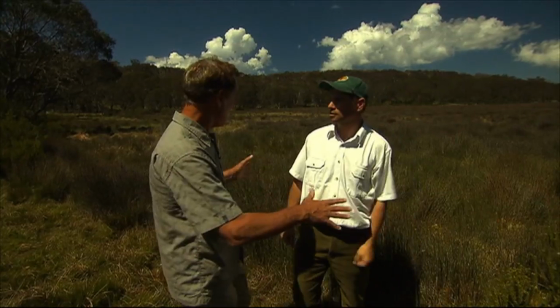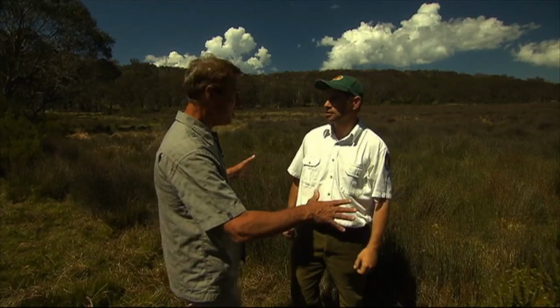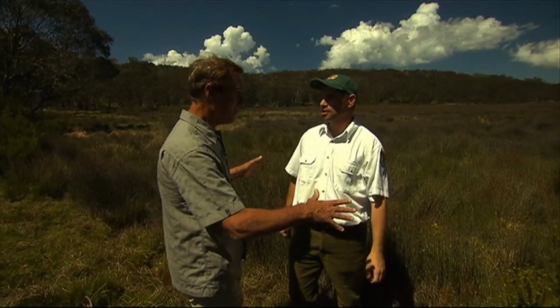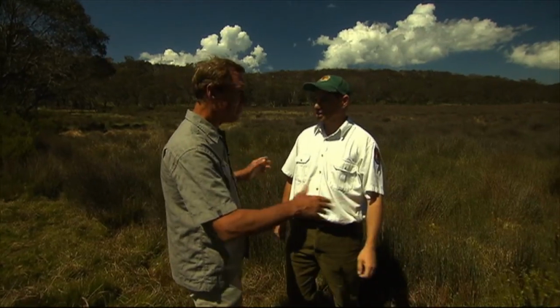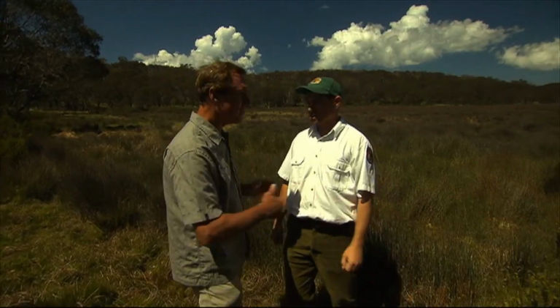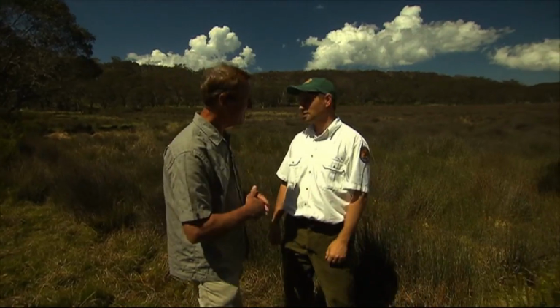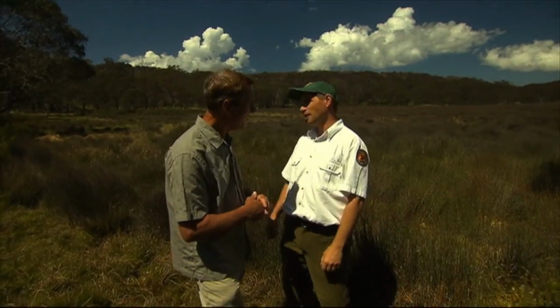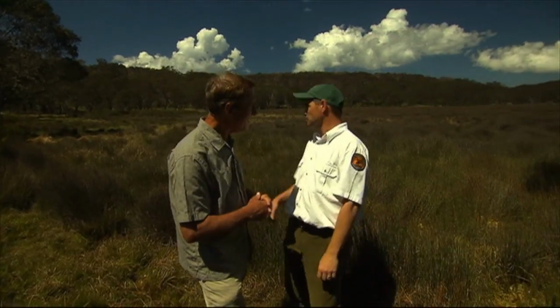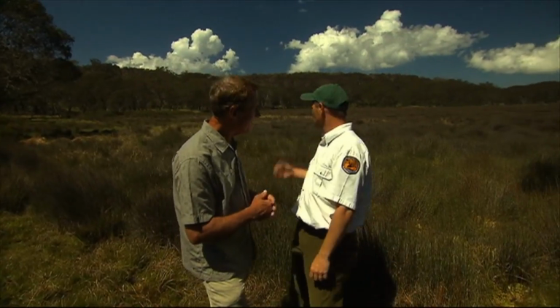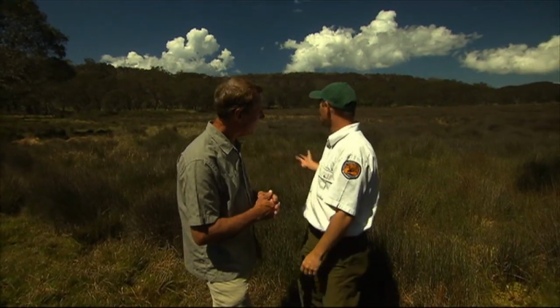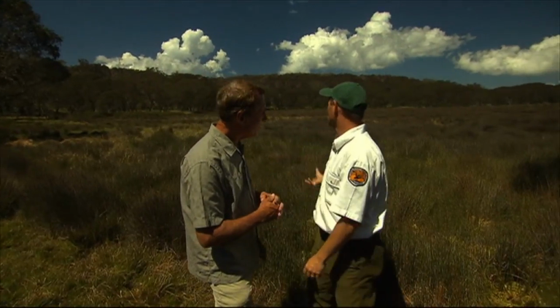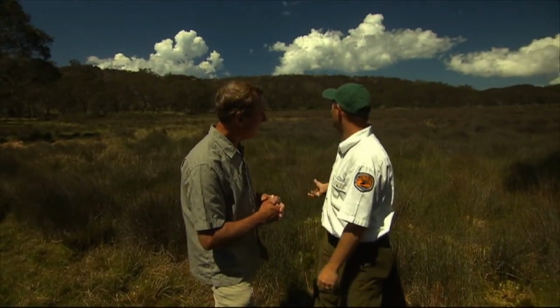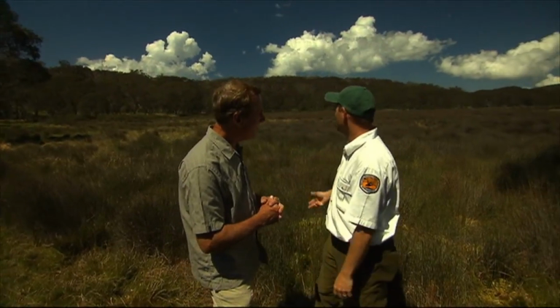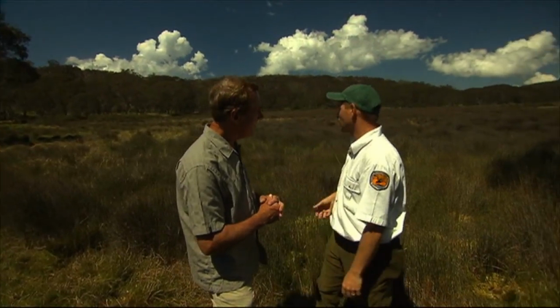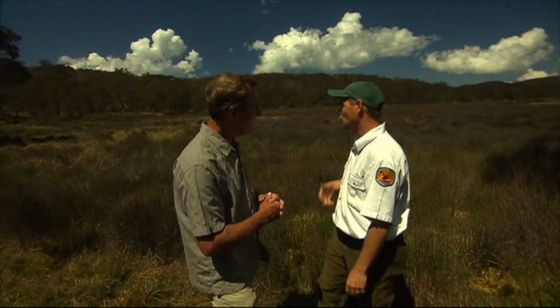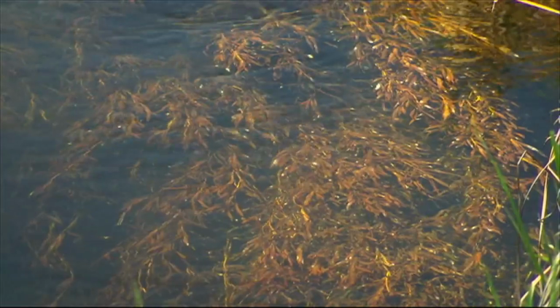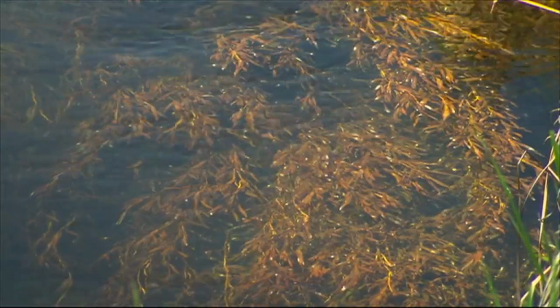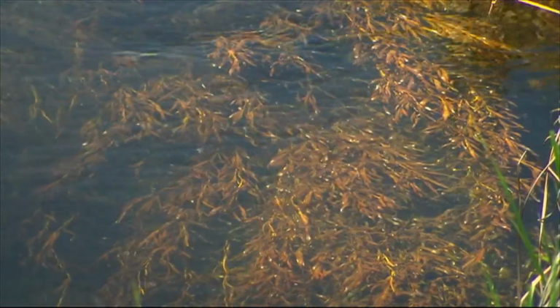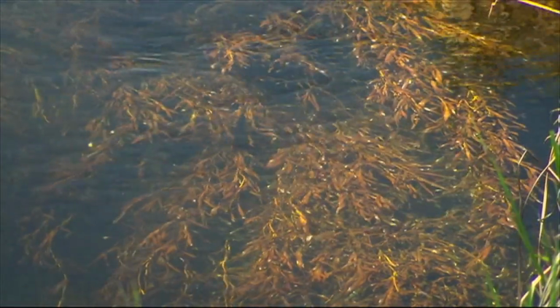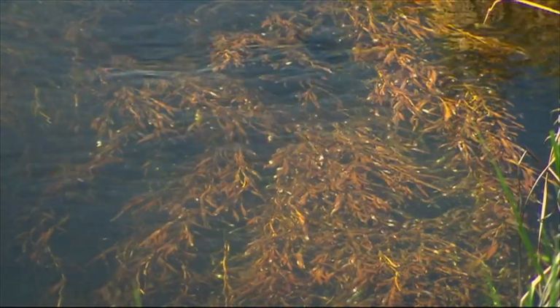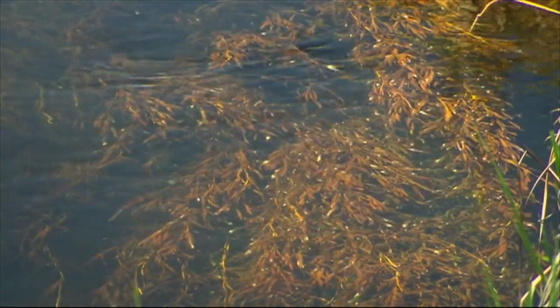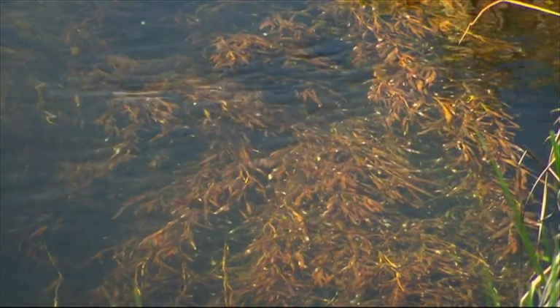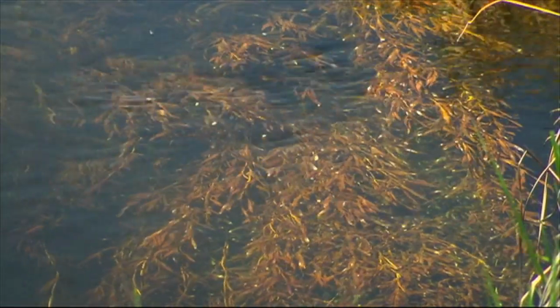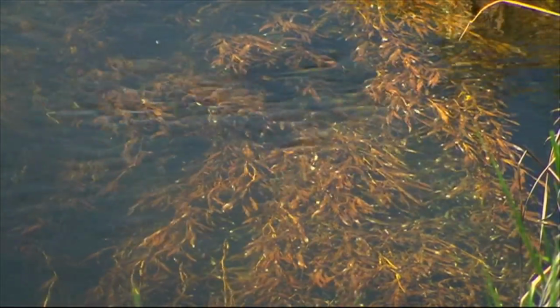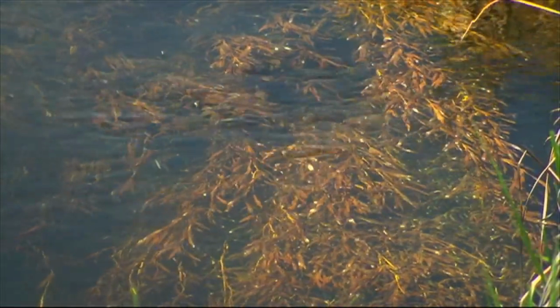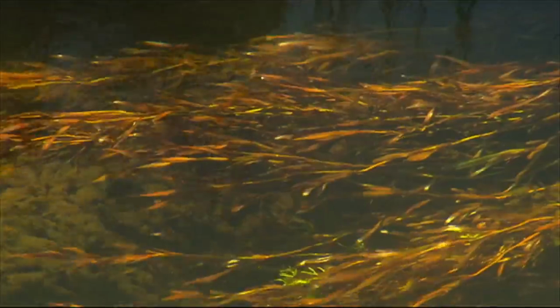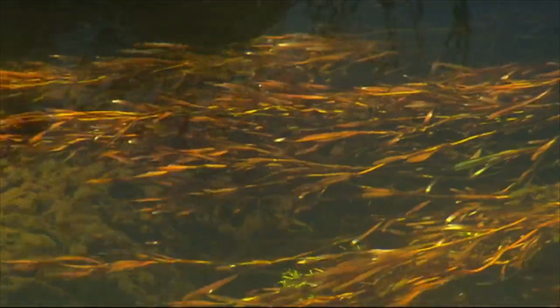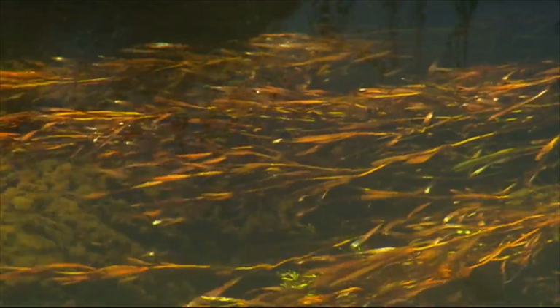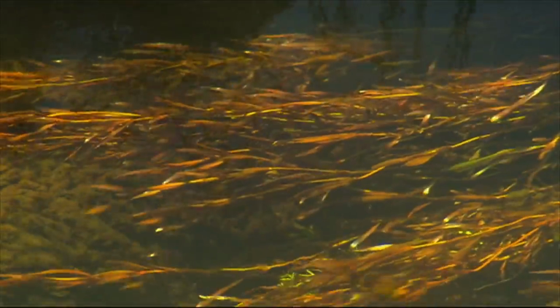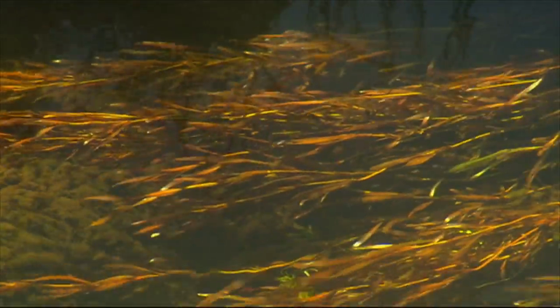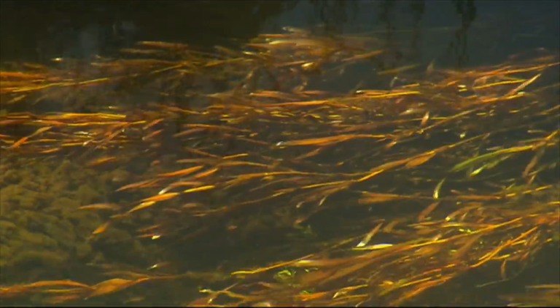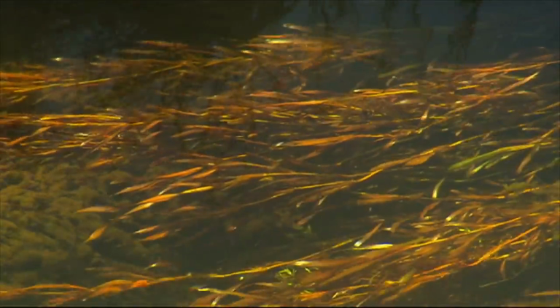Endangered? Yes, endangered ecological community, and lots of other endangered species live around and within the swamps.